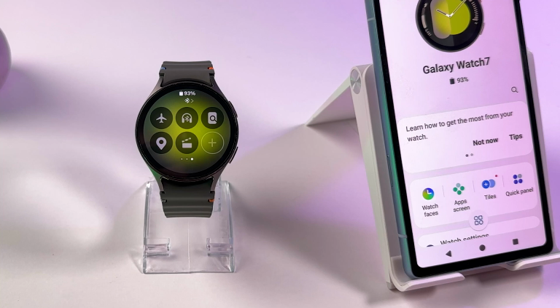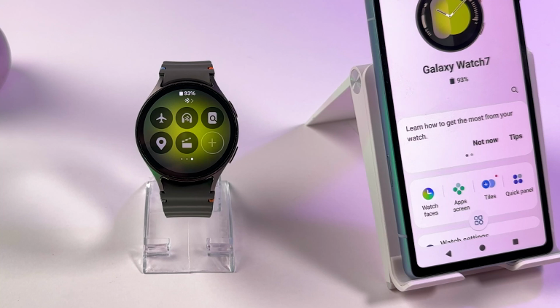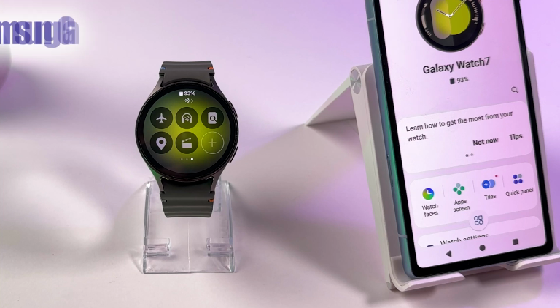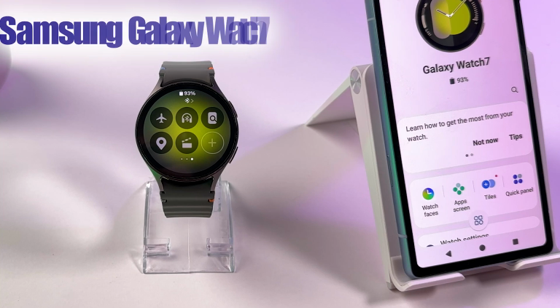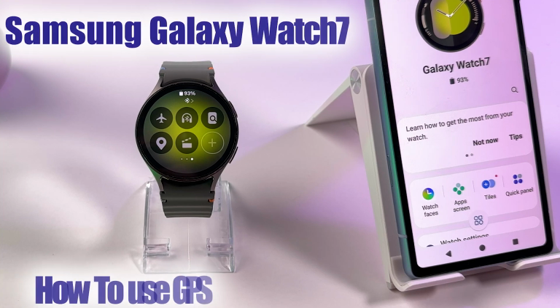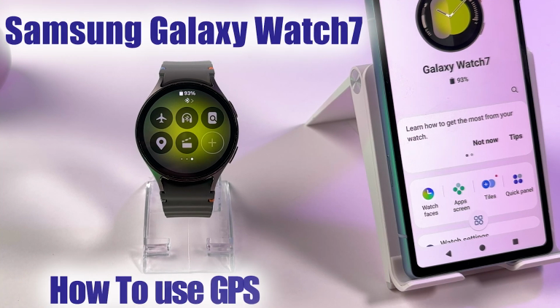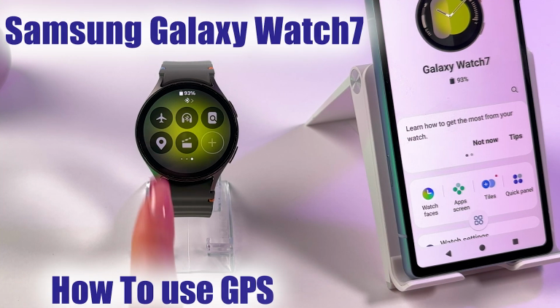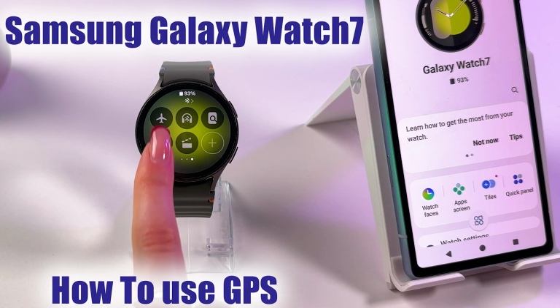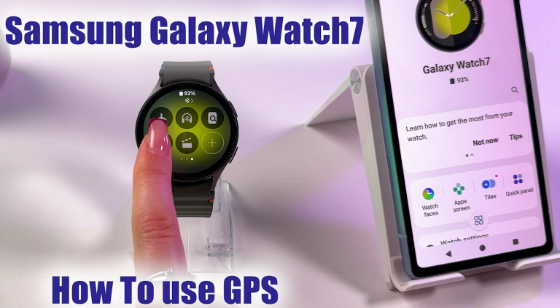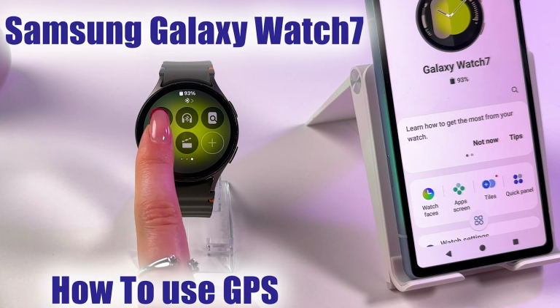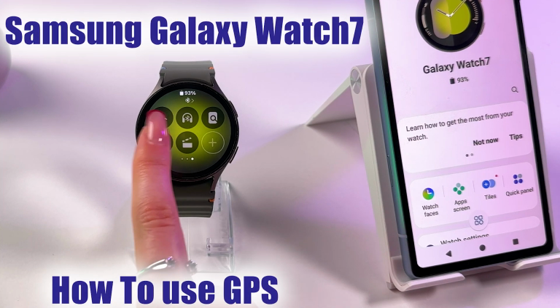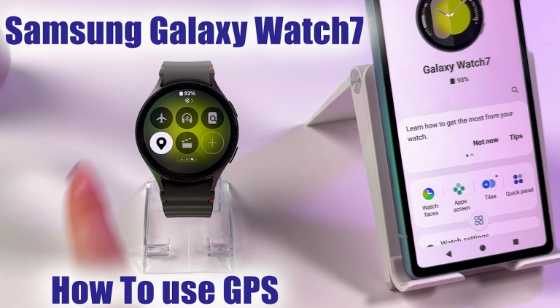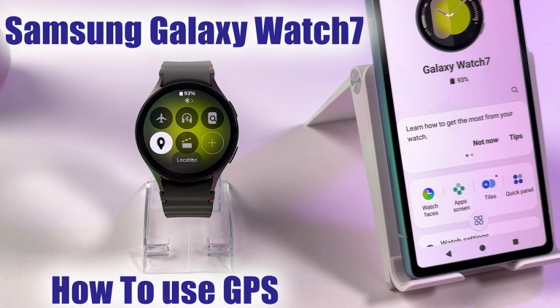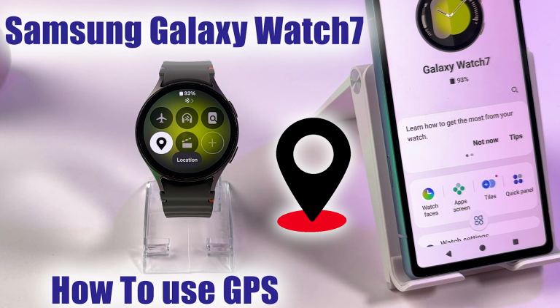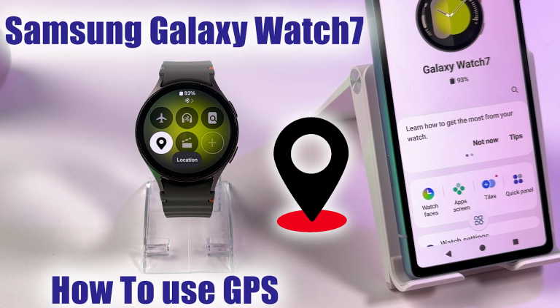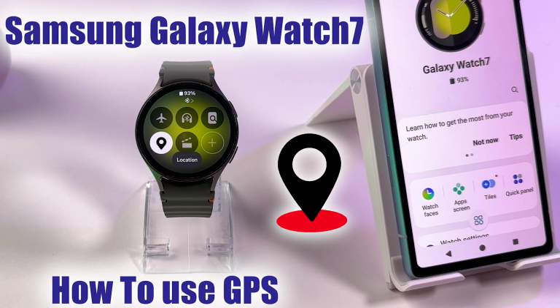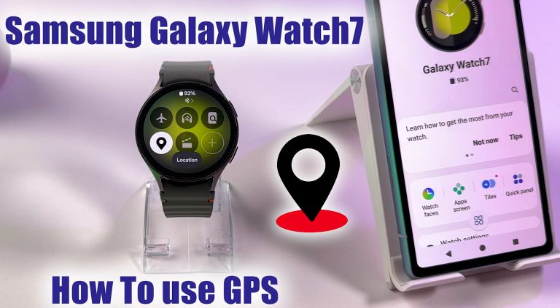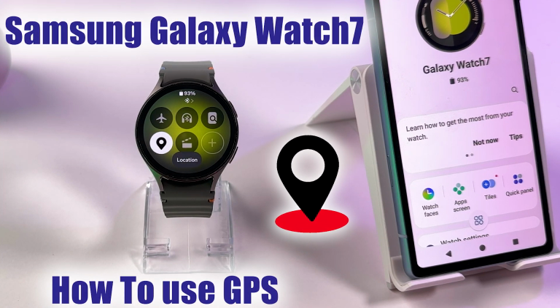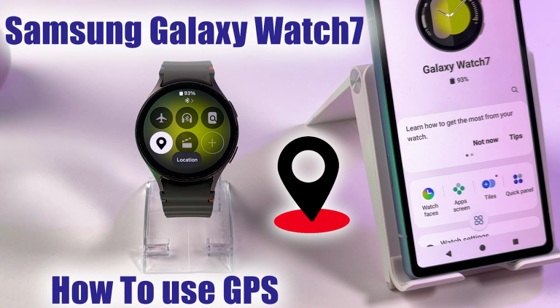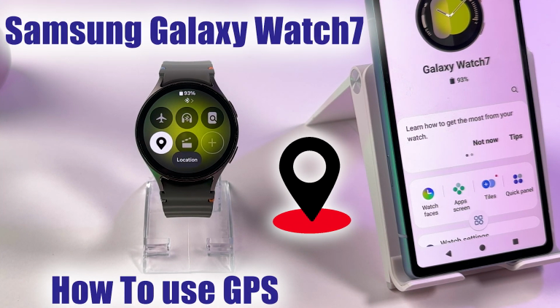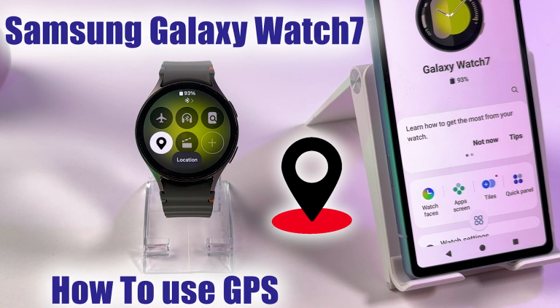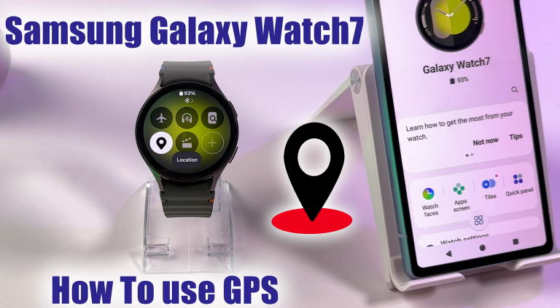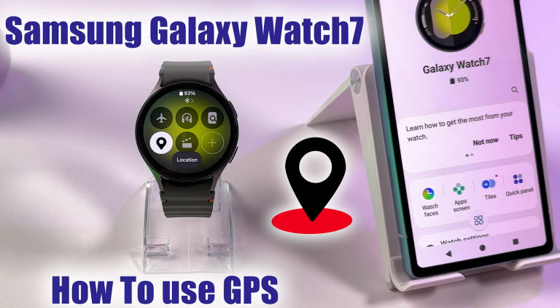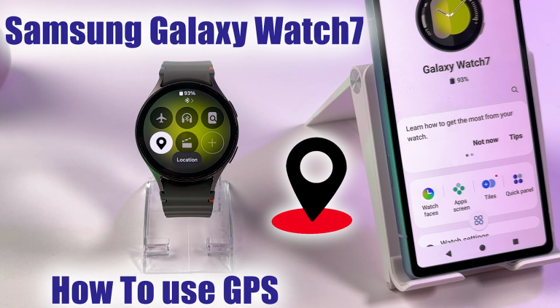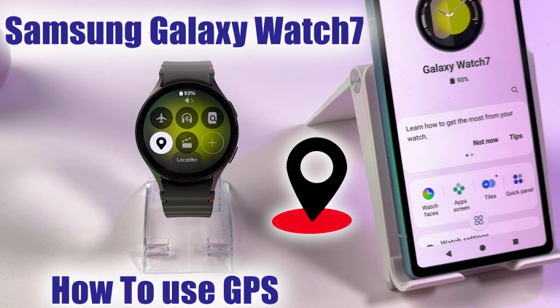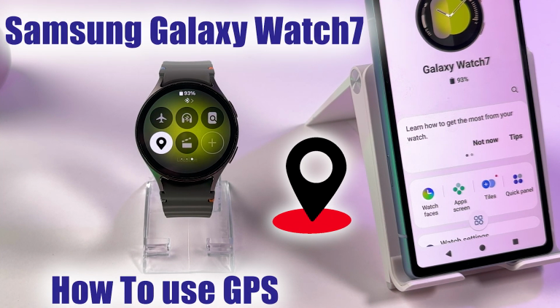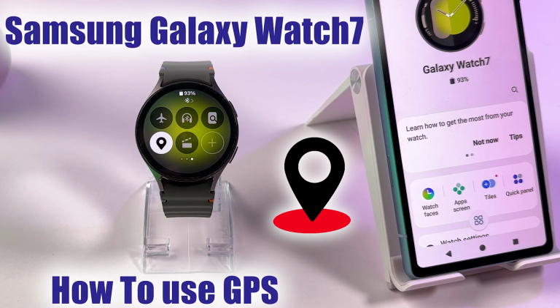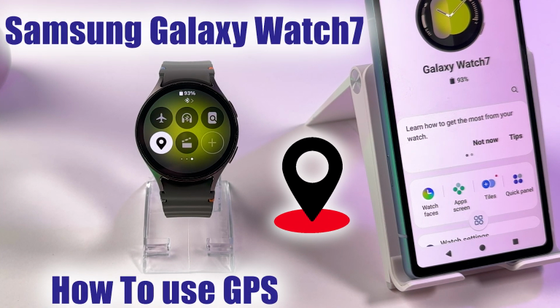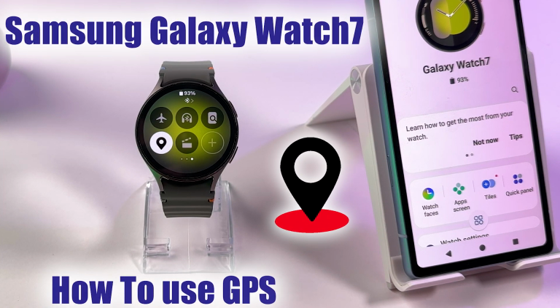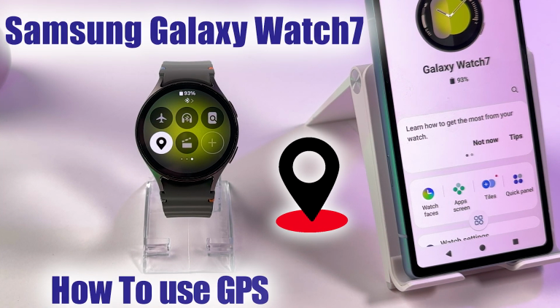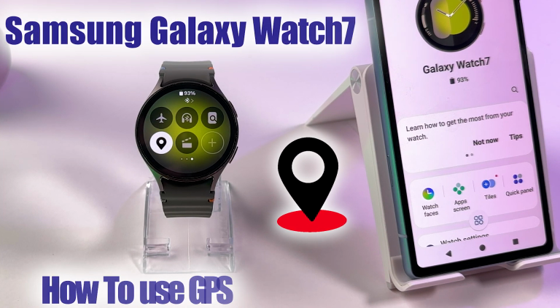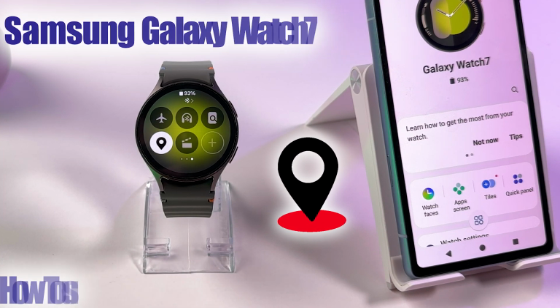How to use GPS on your Samsung Galaxy Watch 7. Watch this.